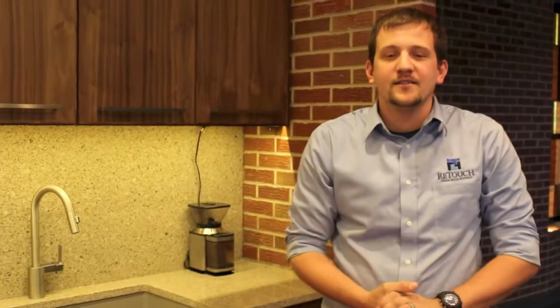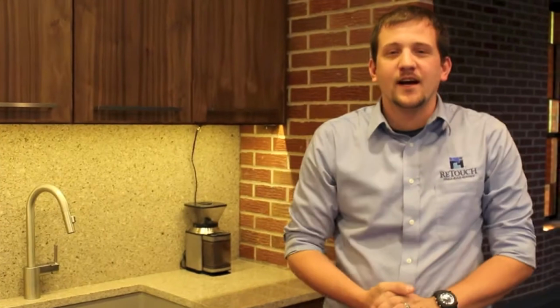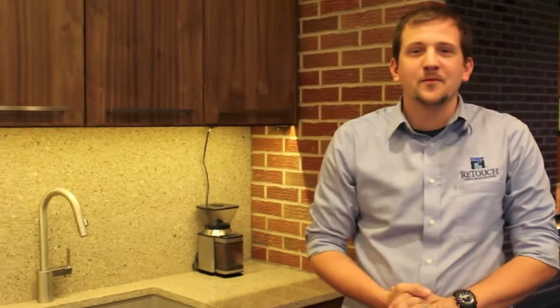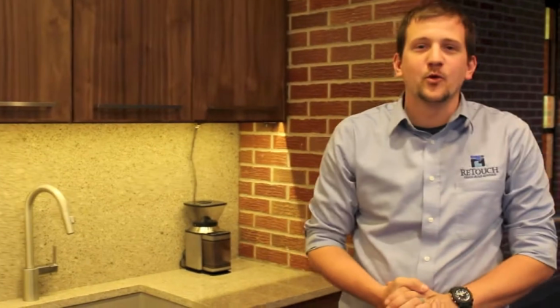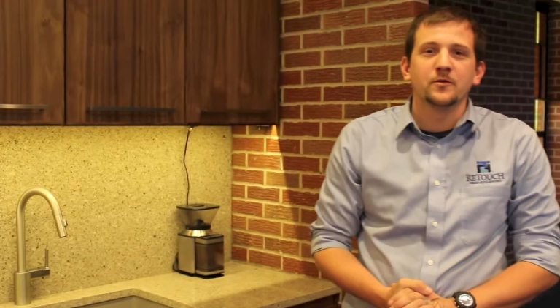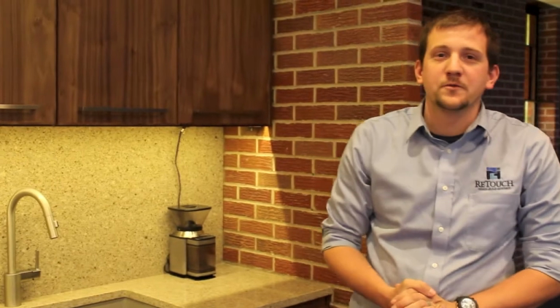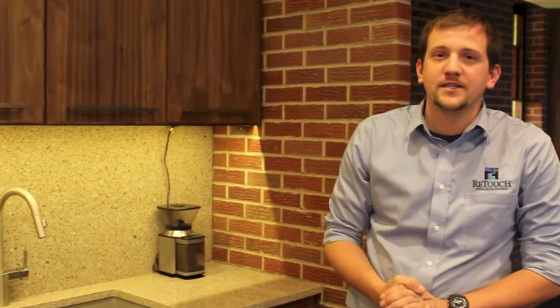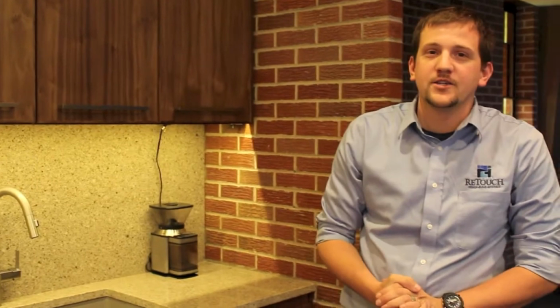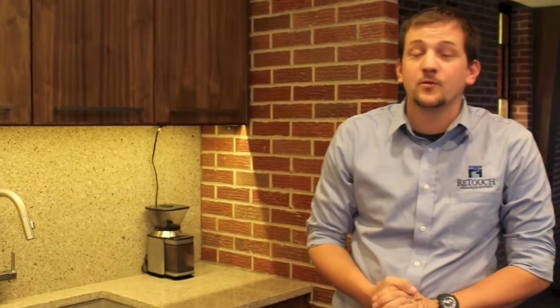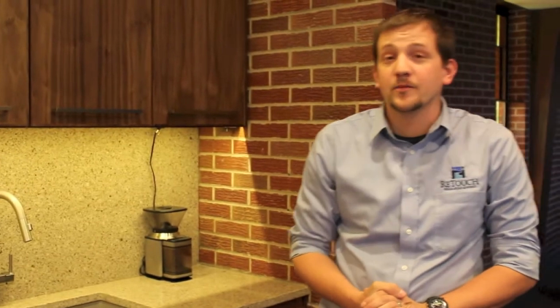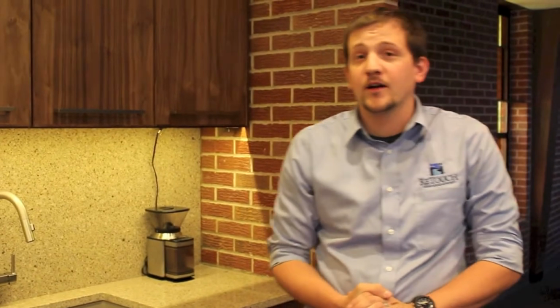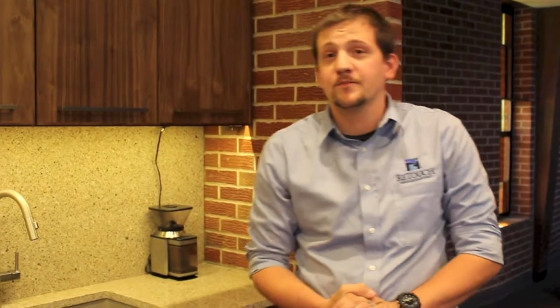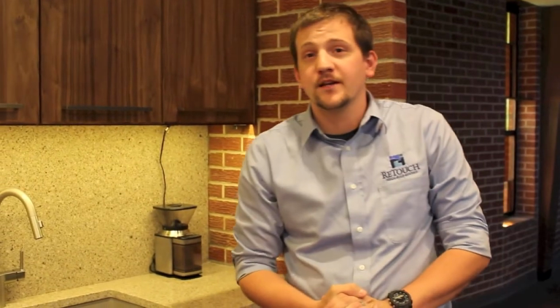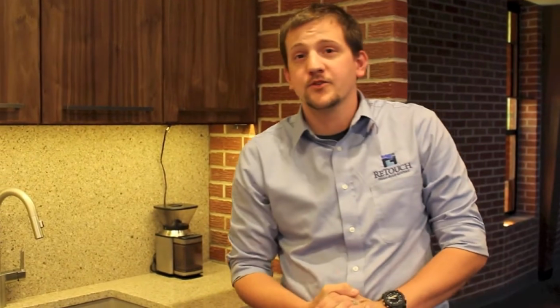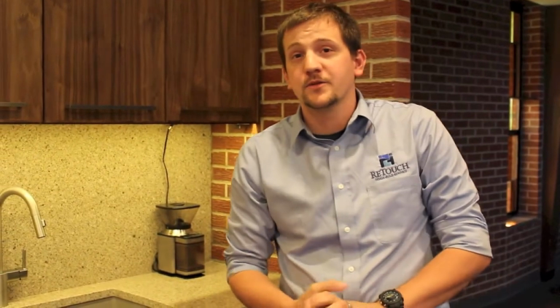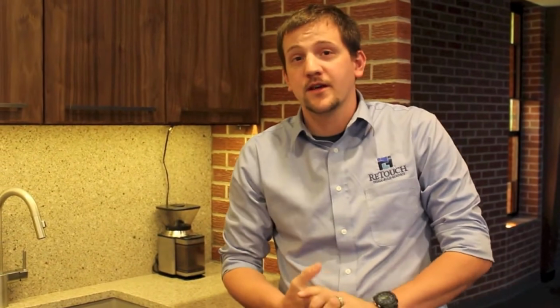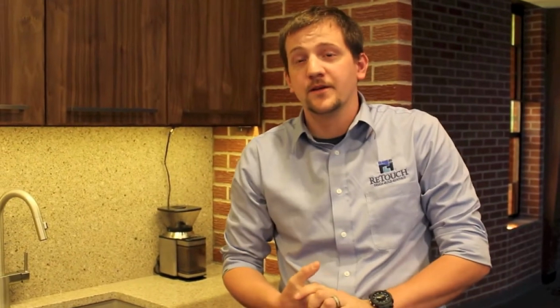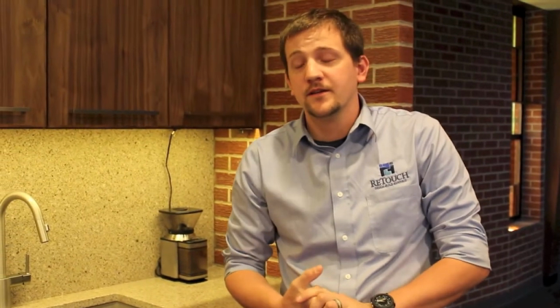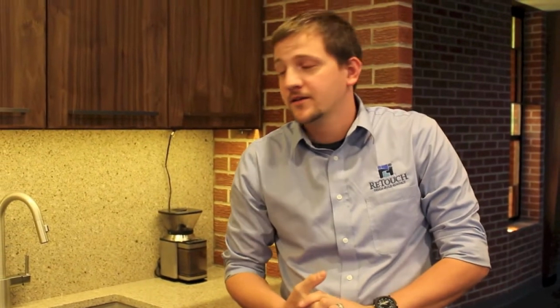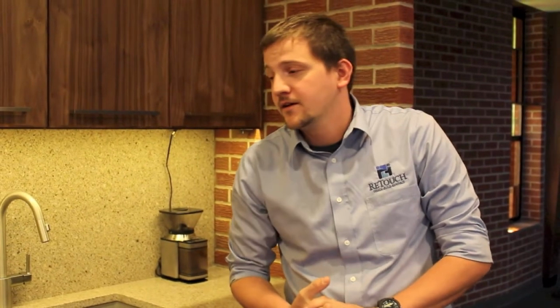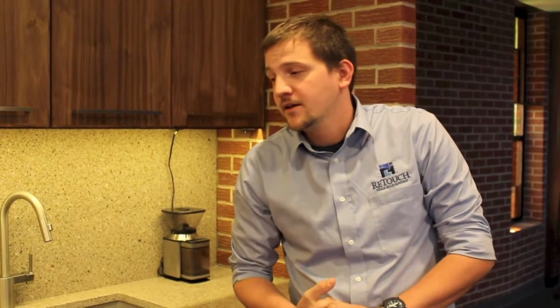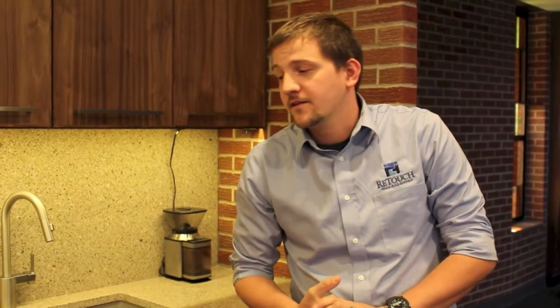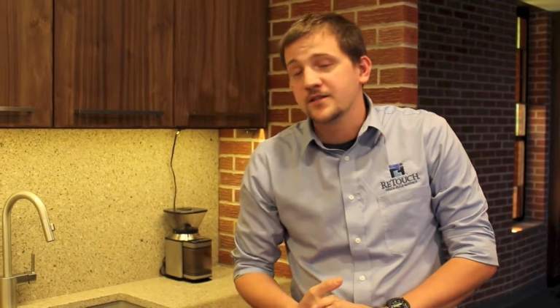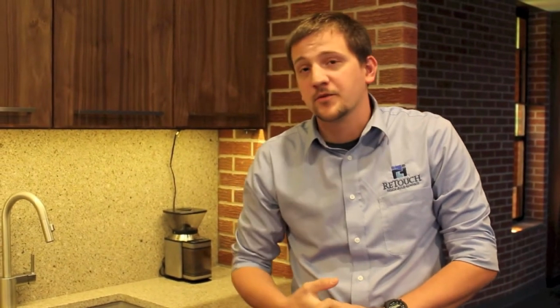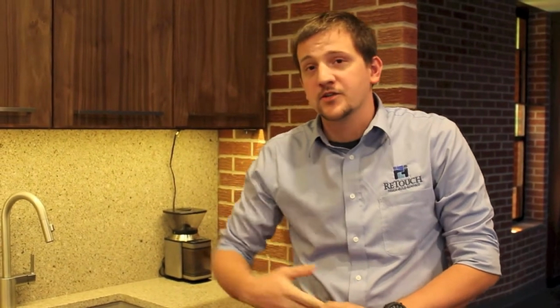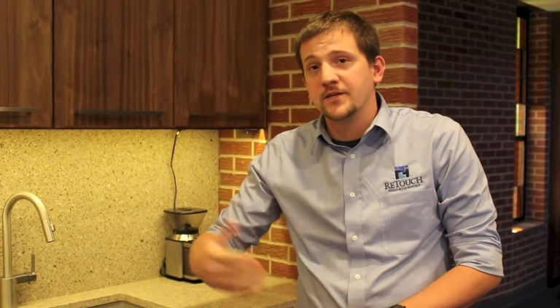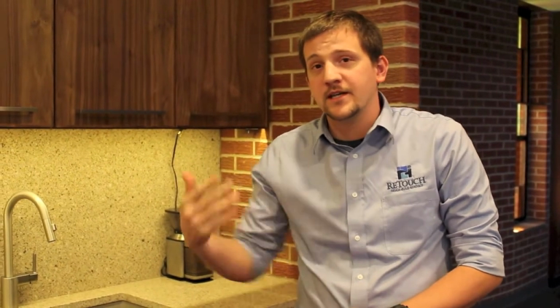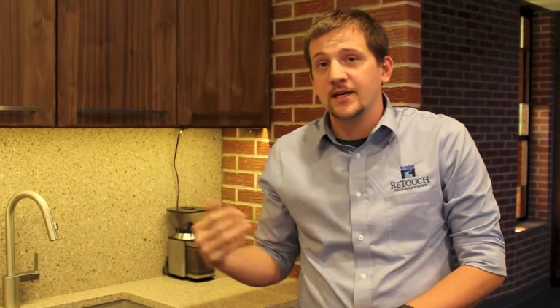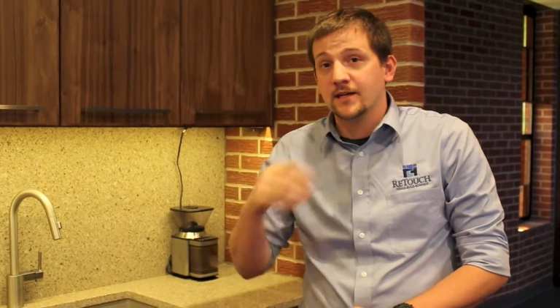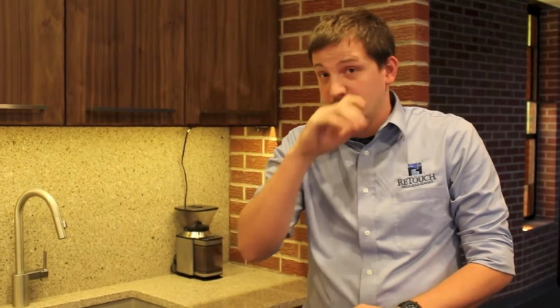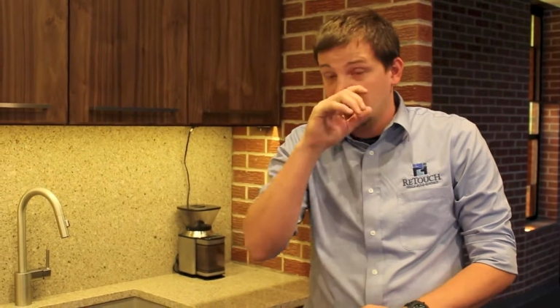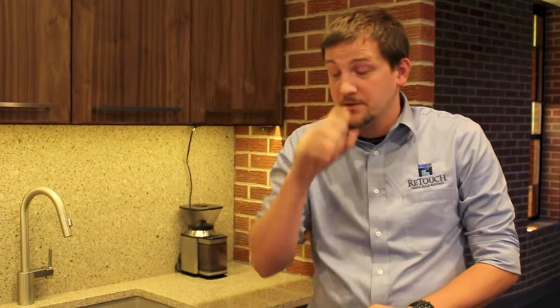Hi, I'm Cory with Retouch. I'm one of the project managers with the company. This is a project we did in Leawood.